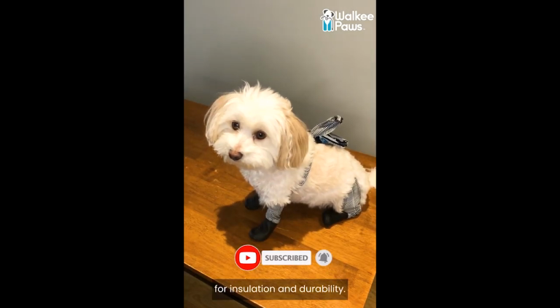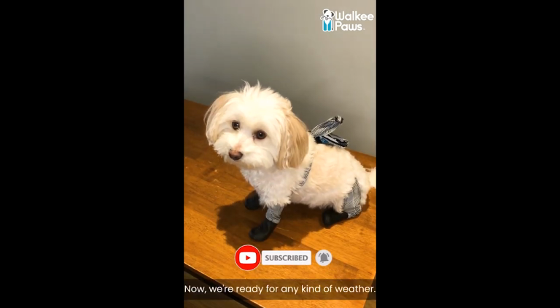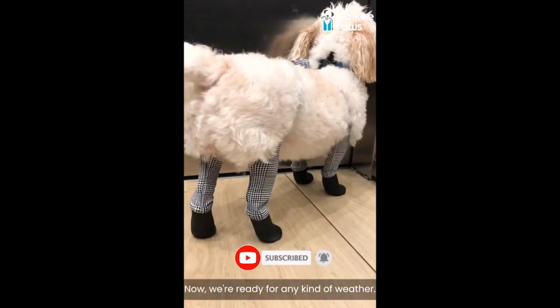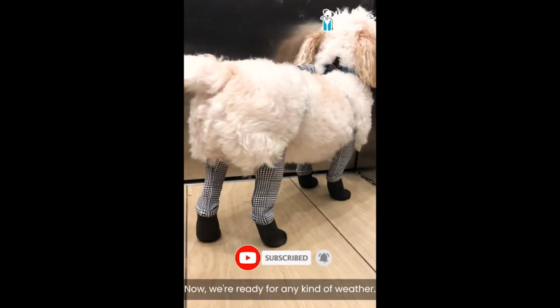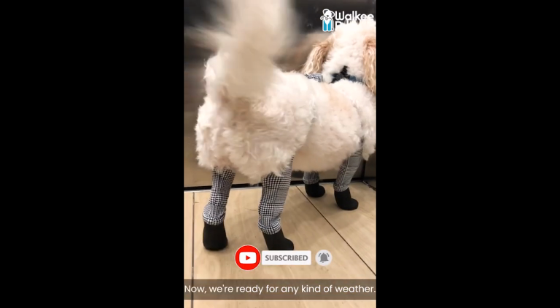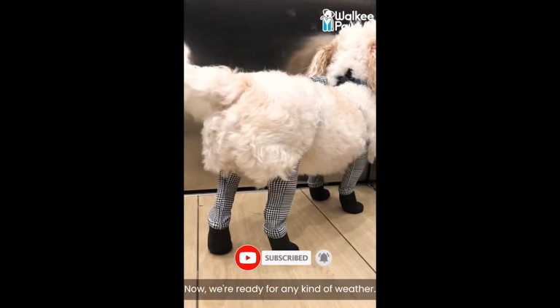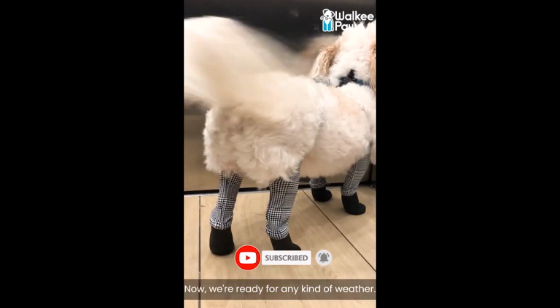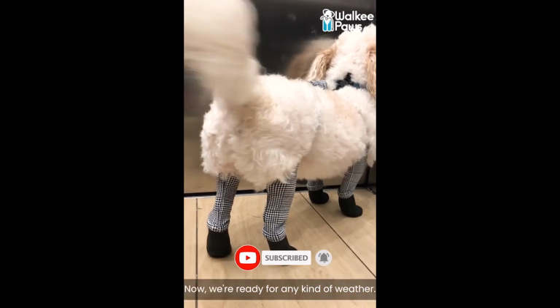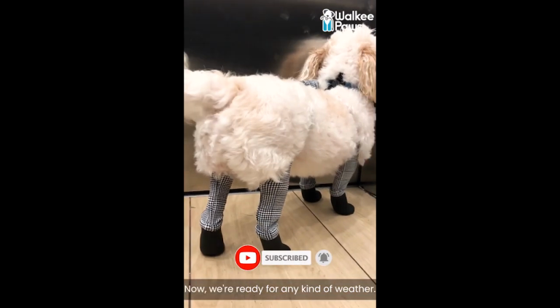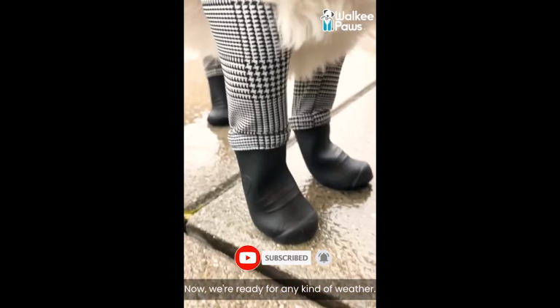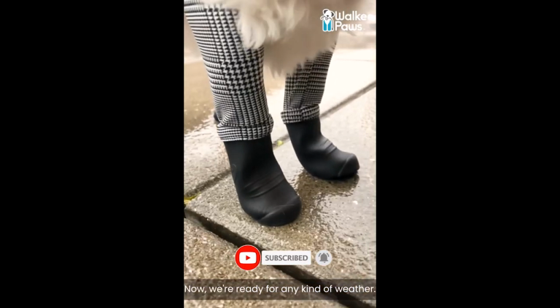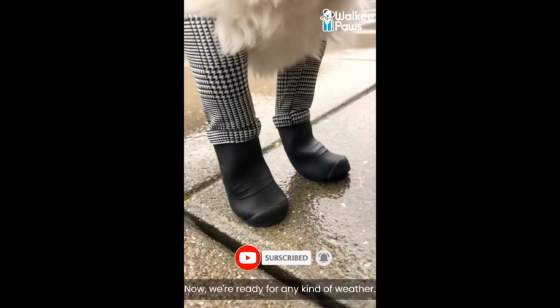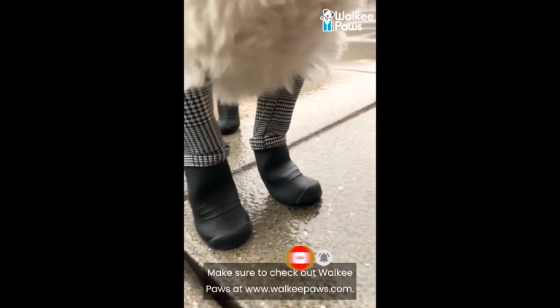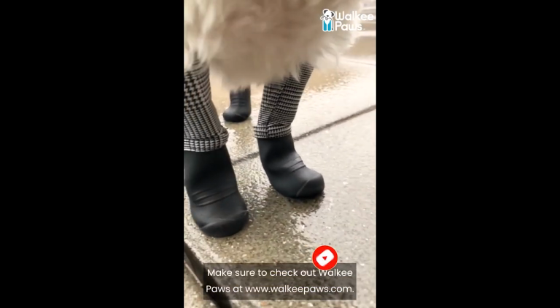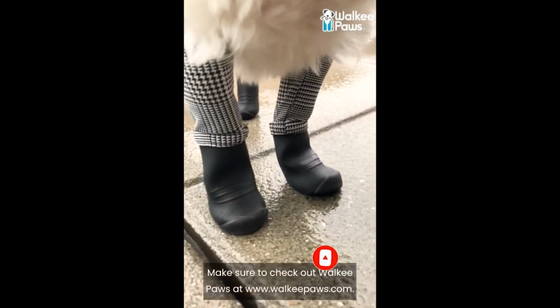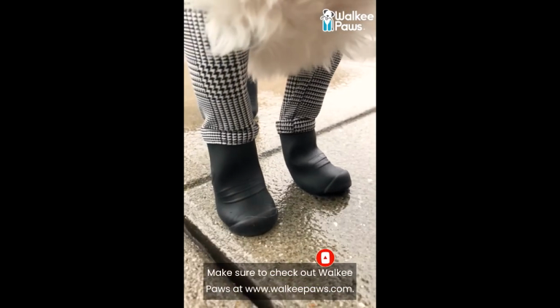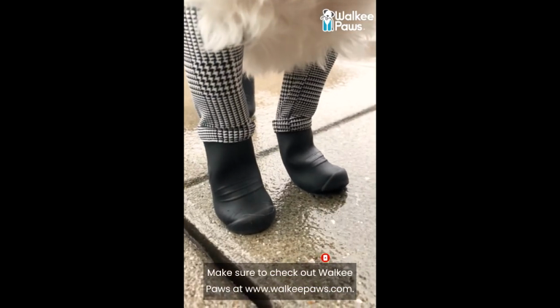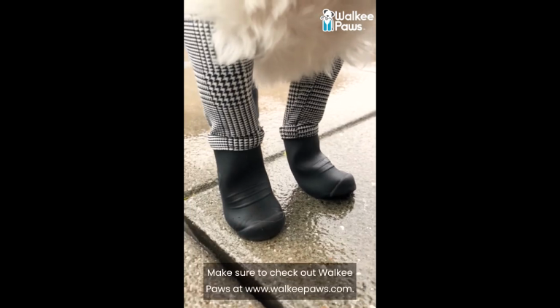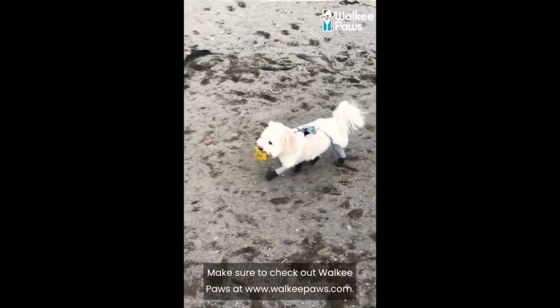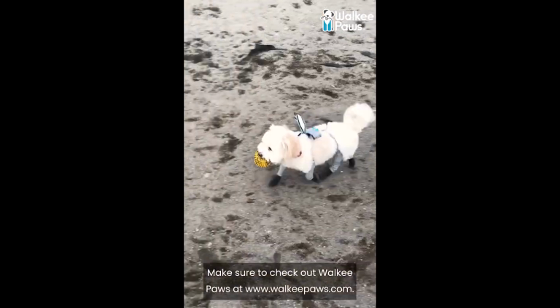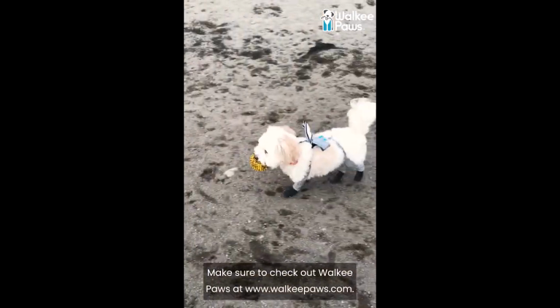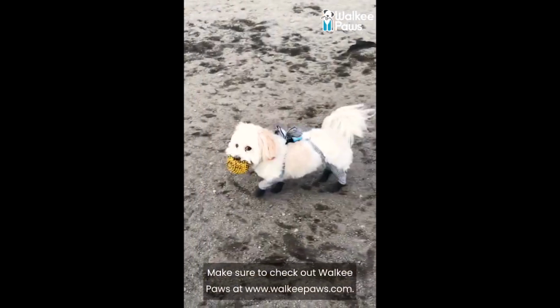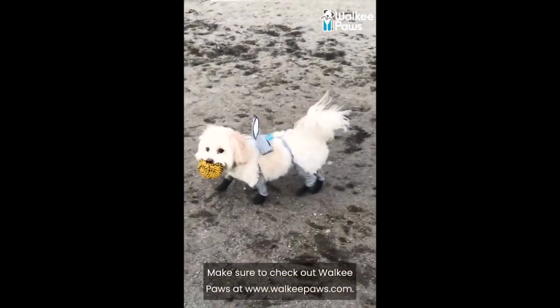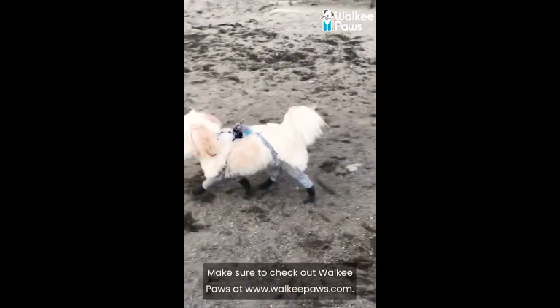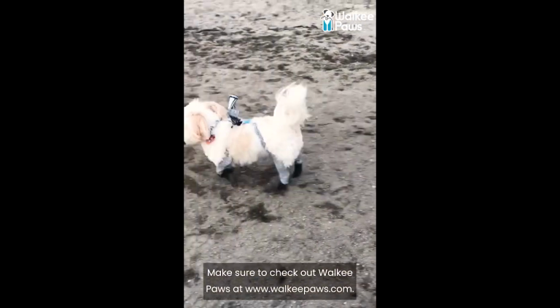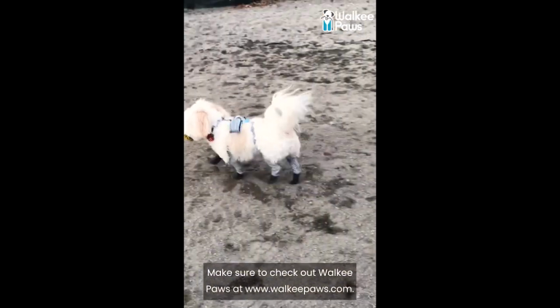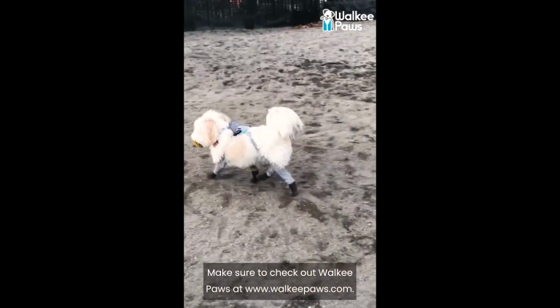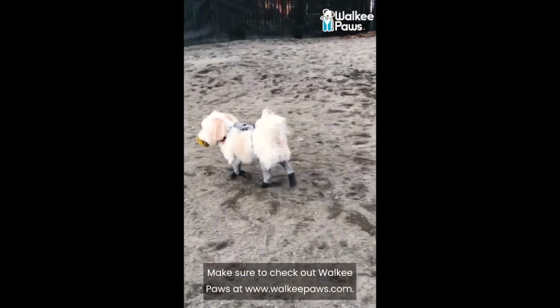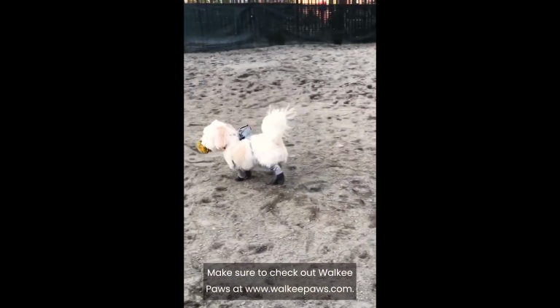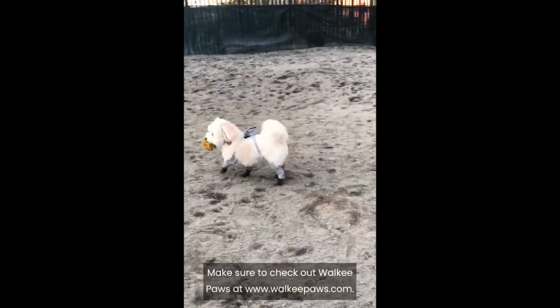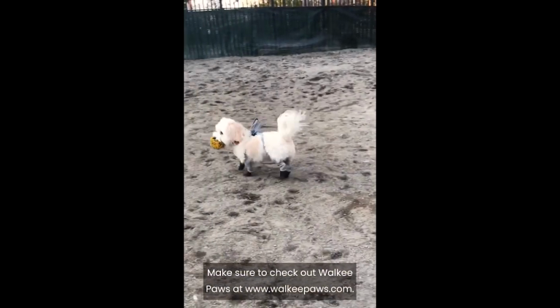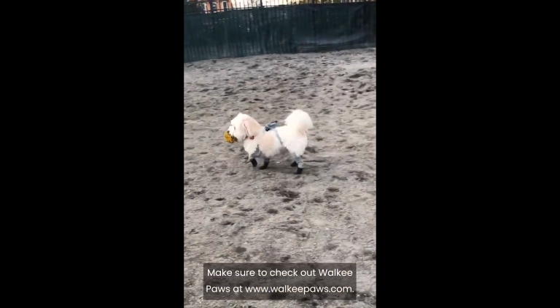Now we're ready for any kind of weather. Make sure to check out Walkie Paws at www.walkiepaws.com.